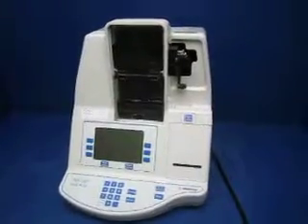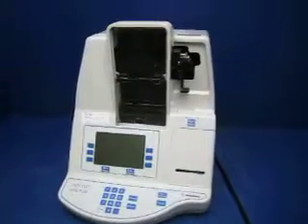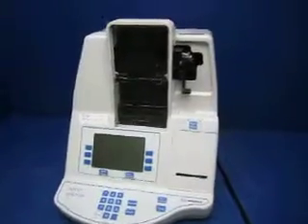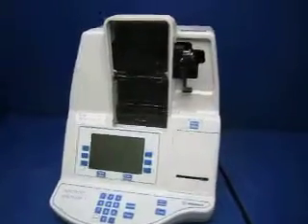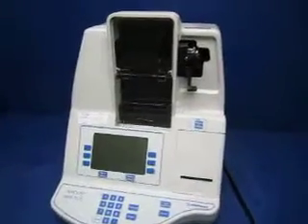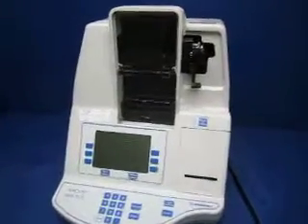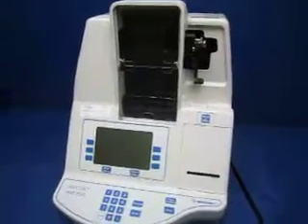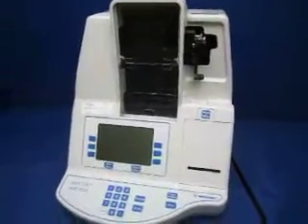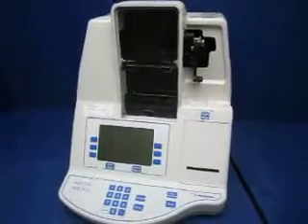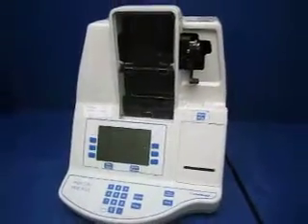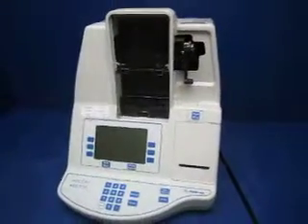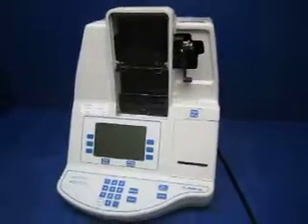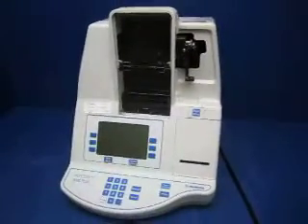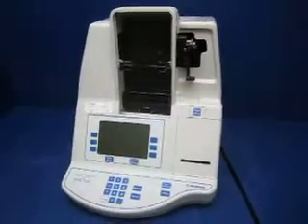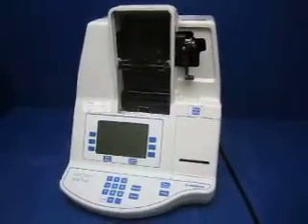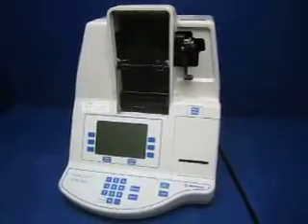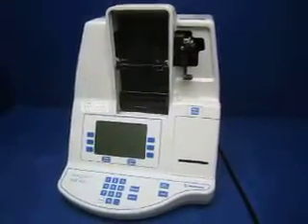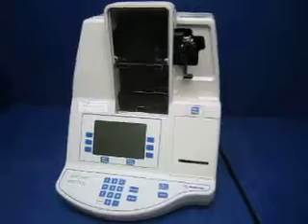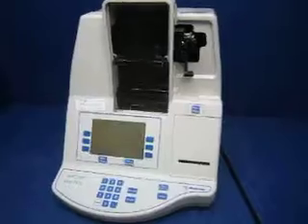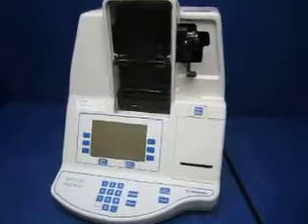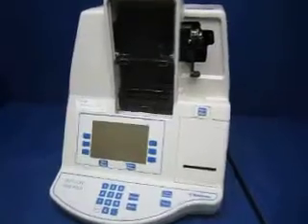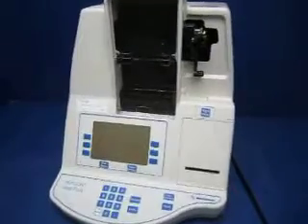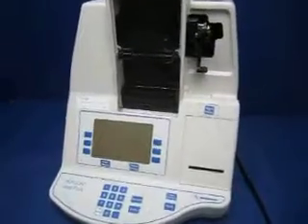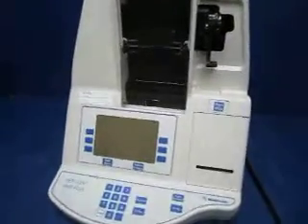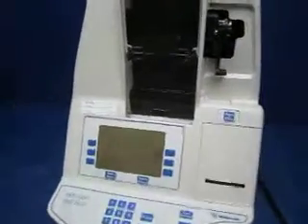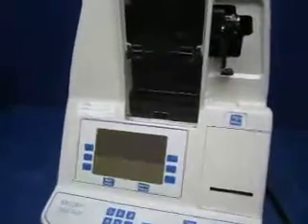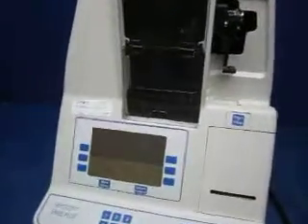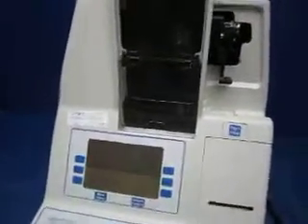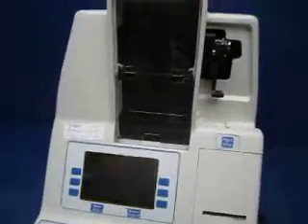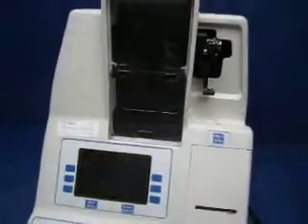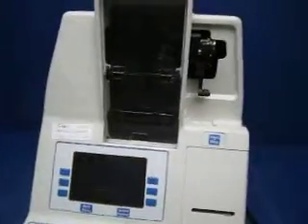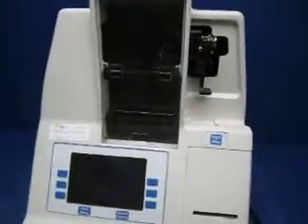This is our HEPCOM HMS Plus. It powers on, and we're going to show you what it does.